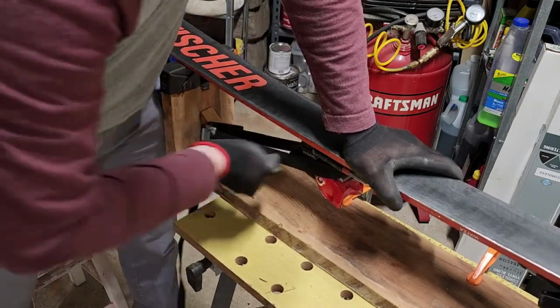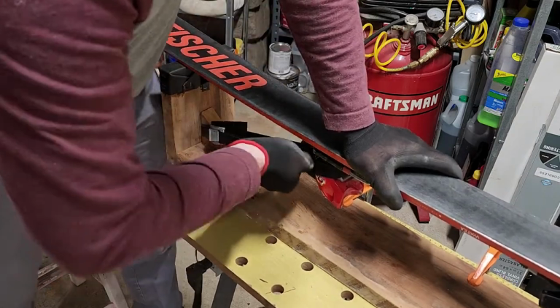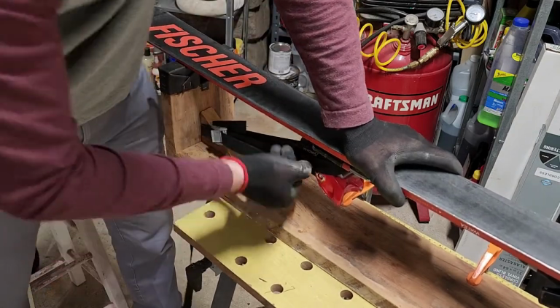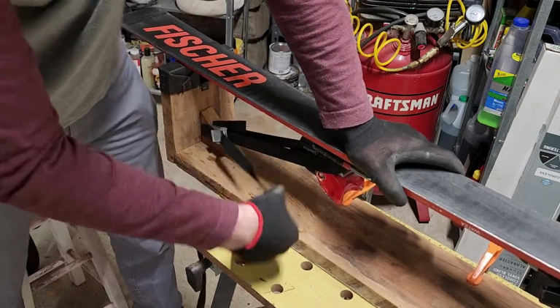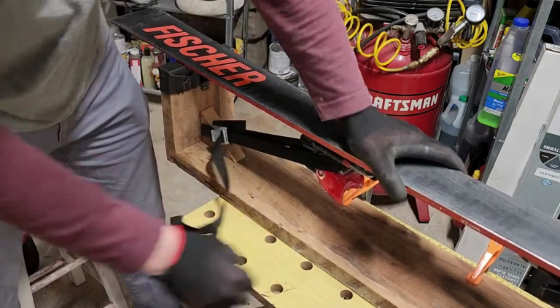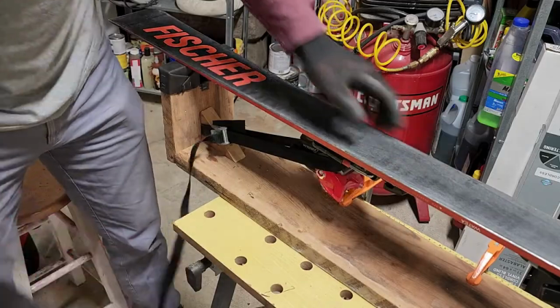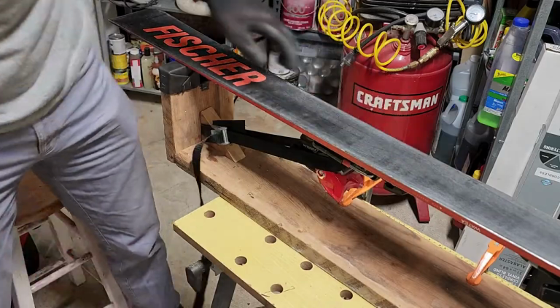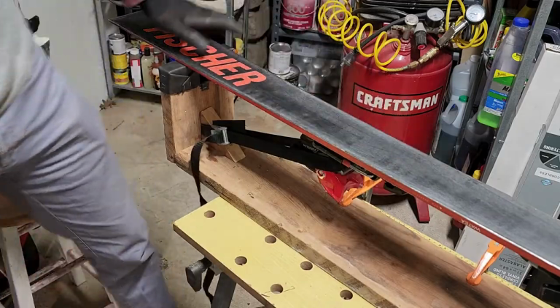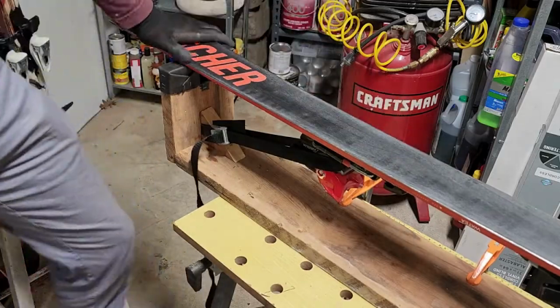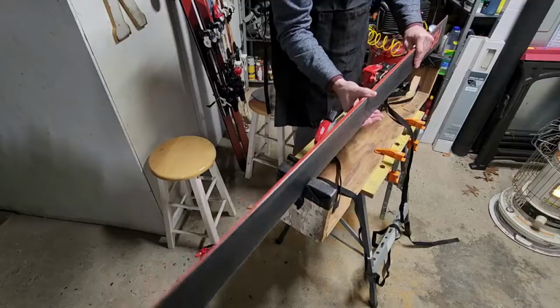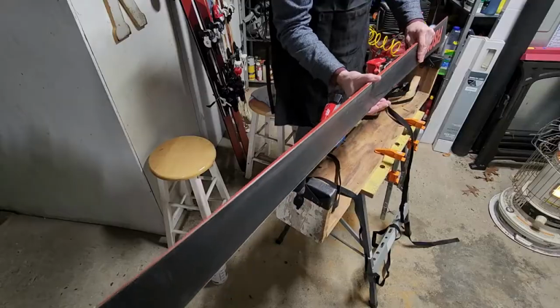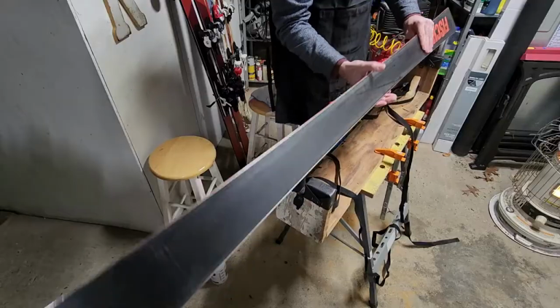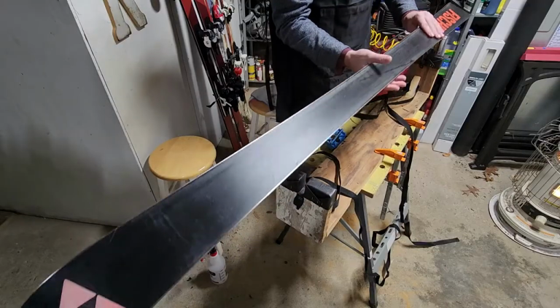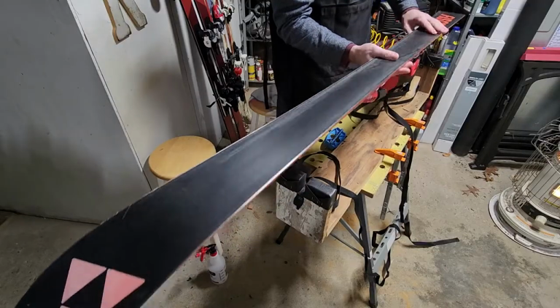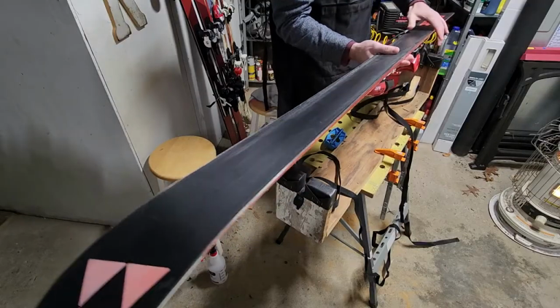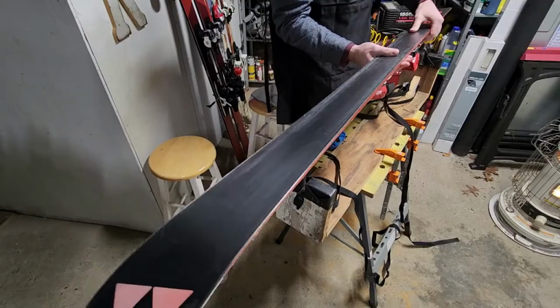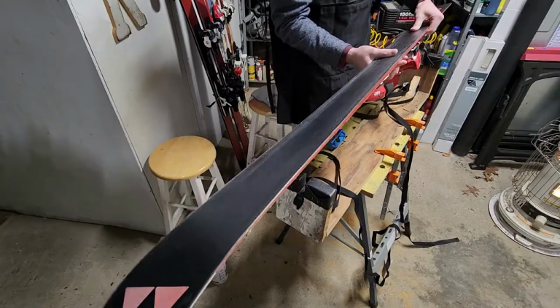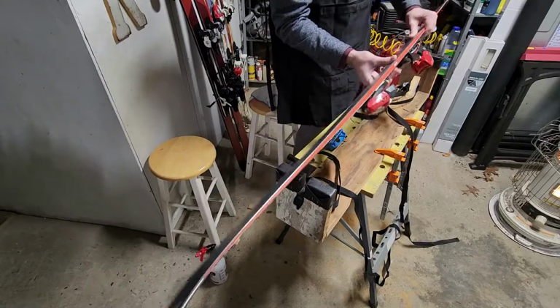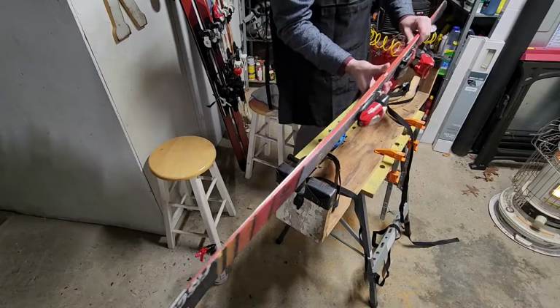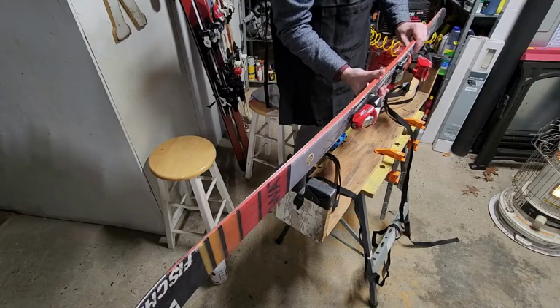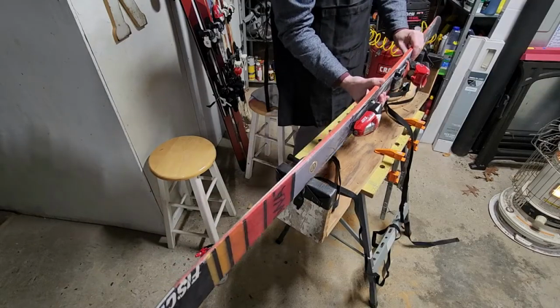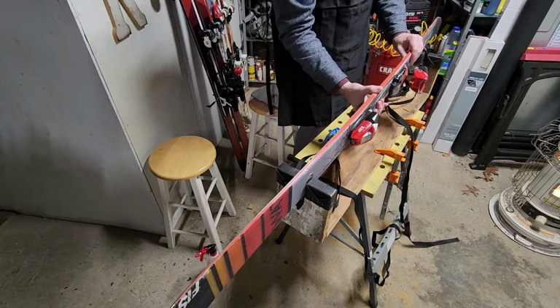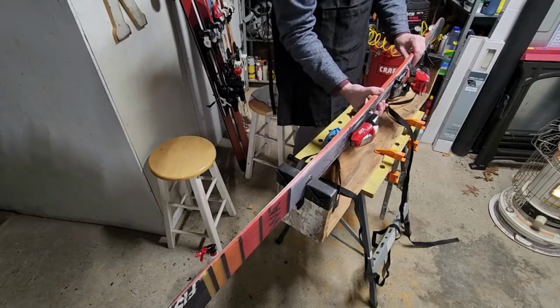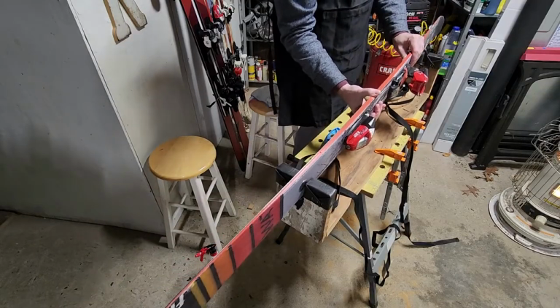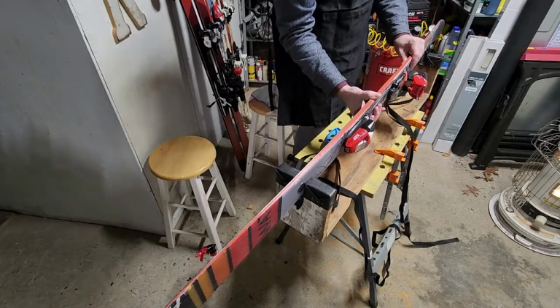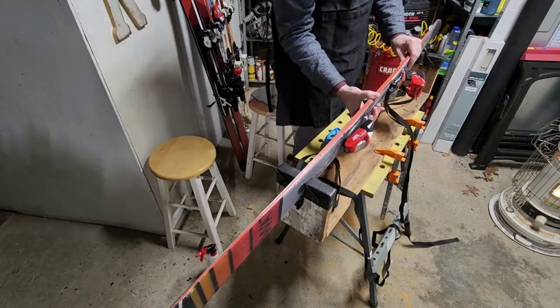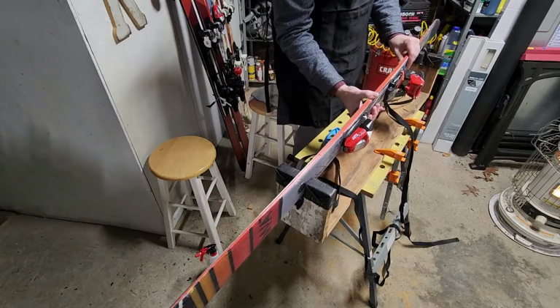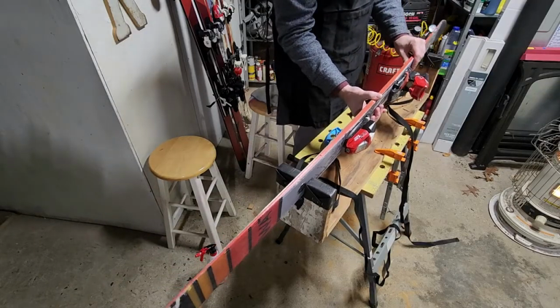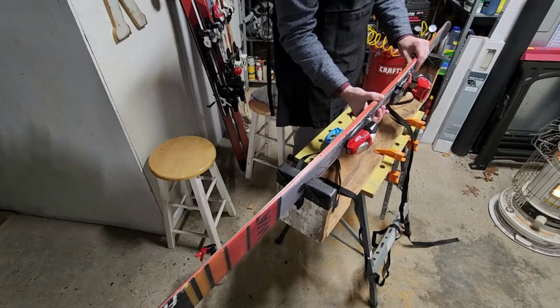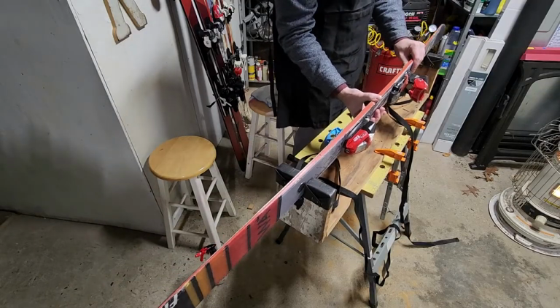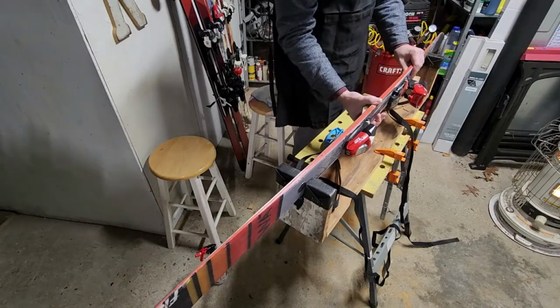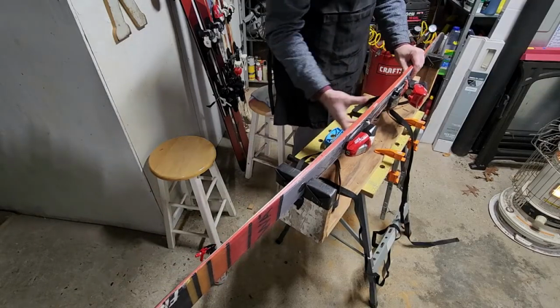The ski straps down nice and tight and can be strapped flat, upside down, or on one of its sides in the notch.